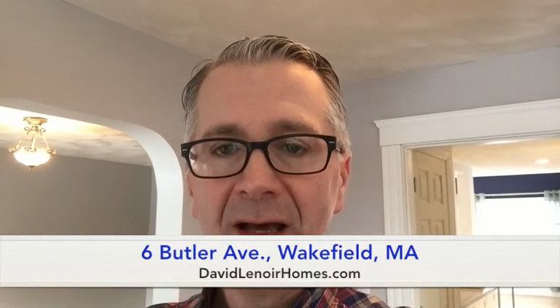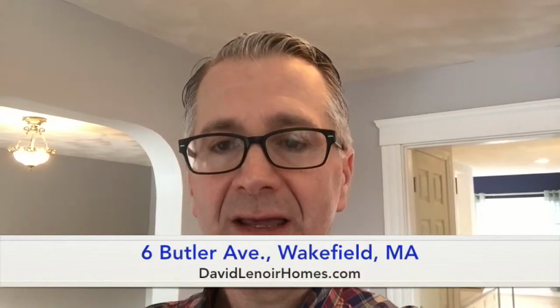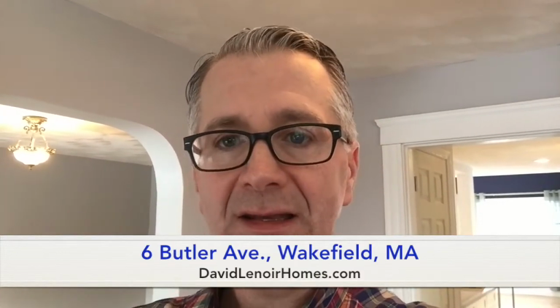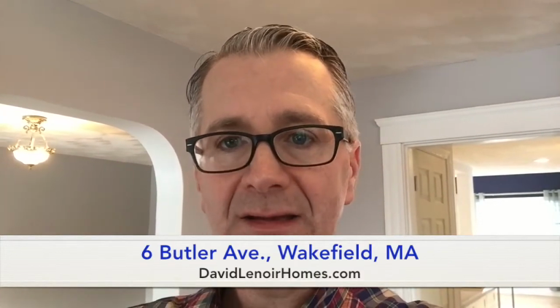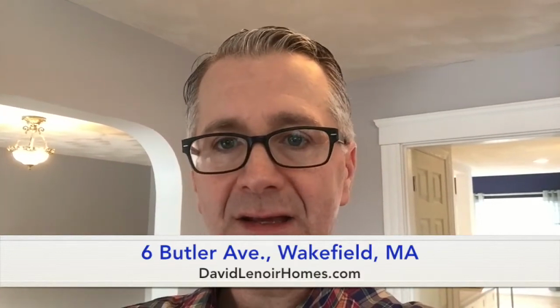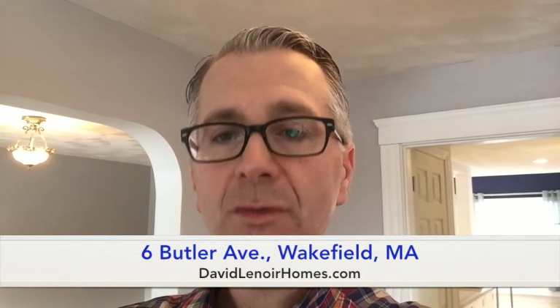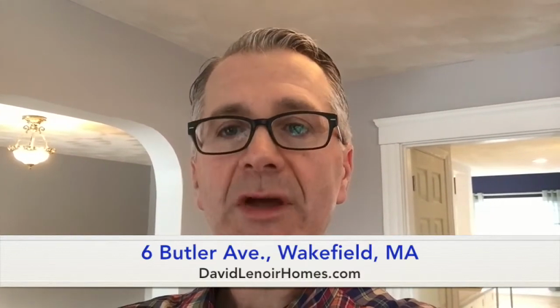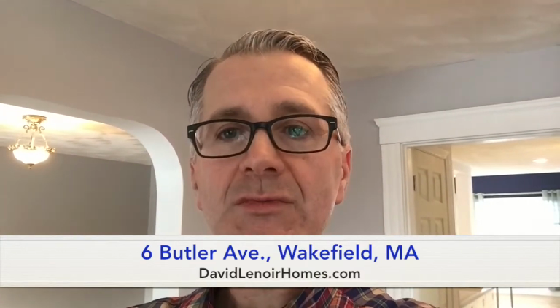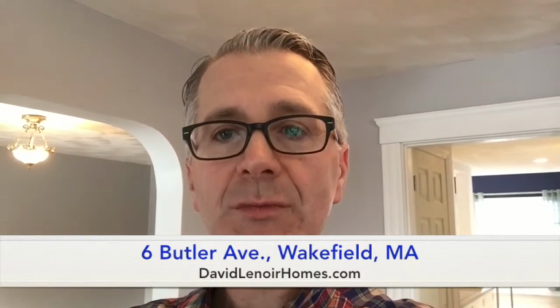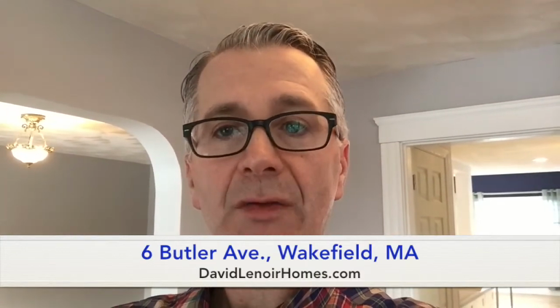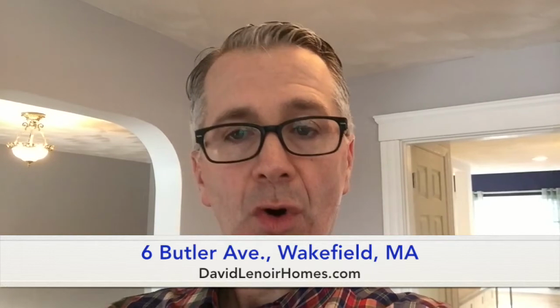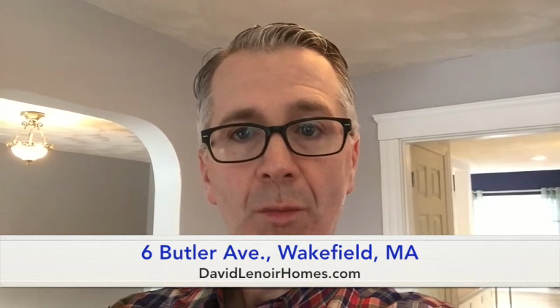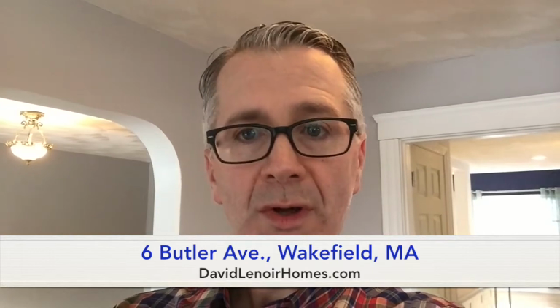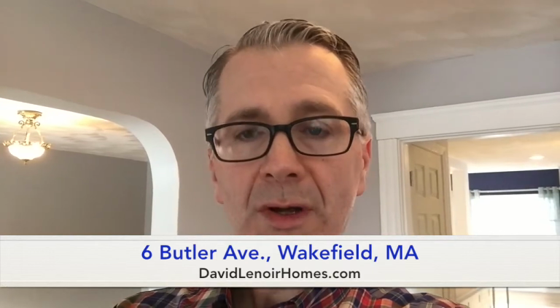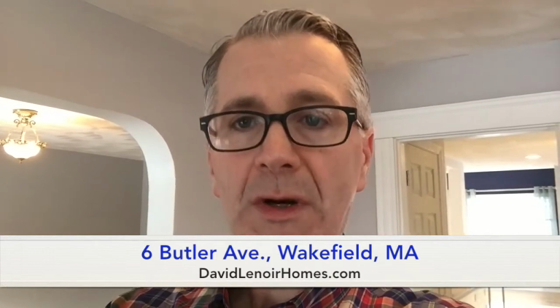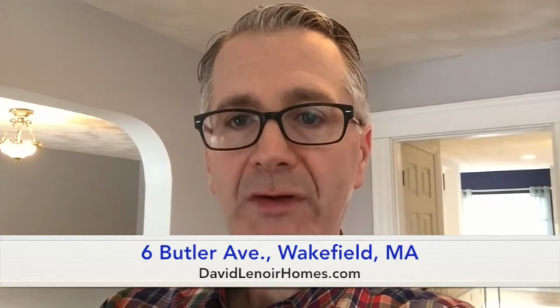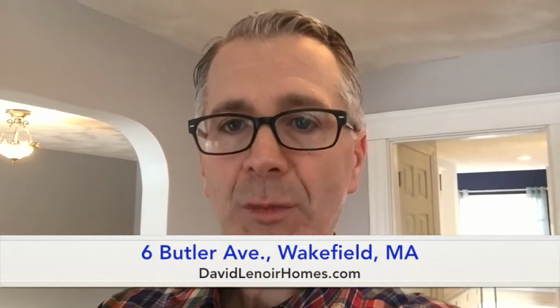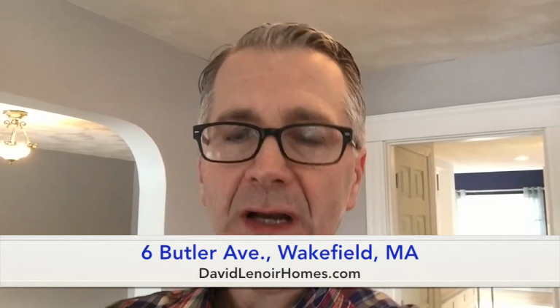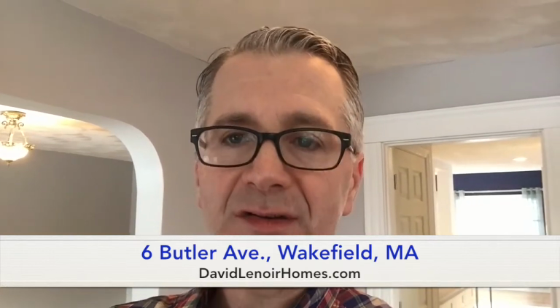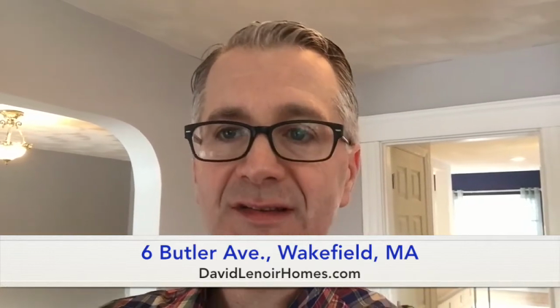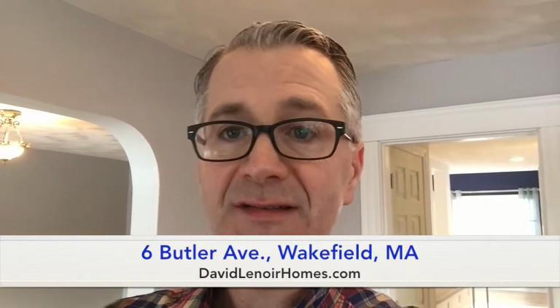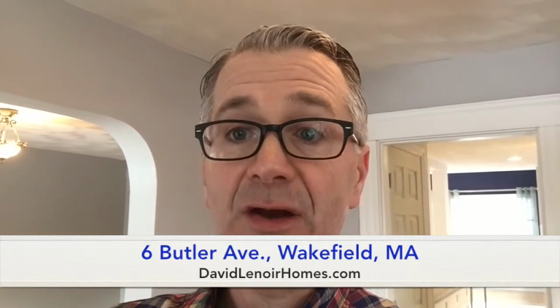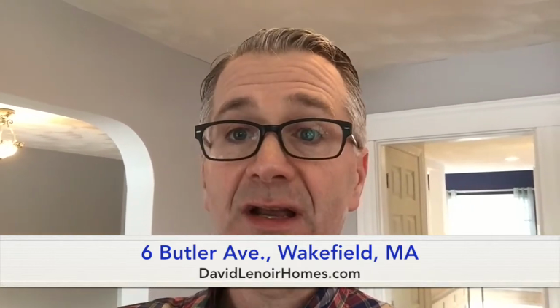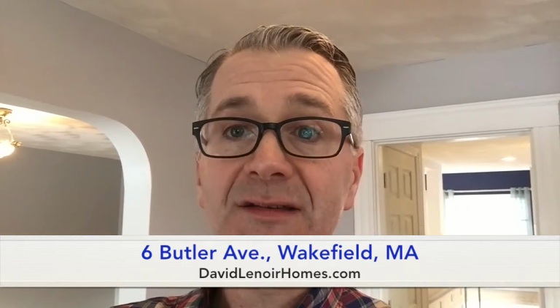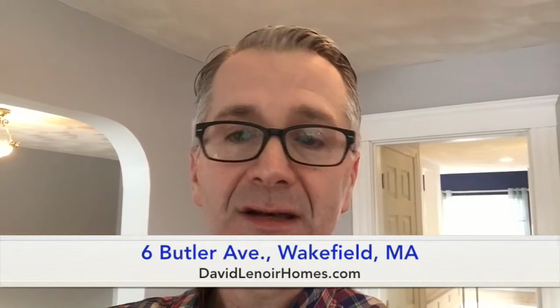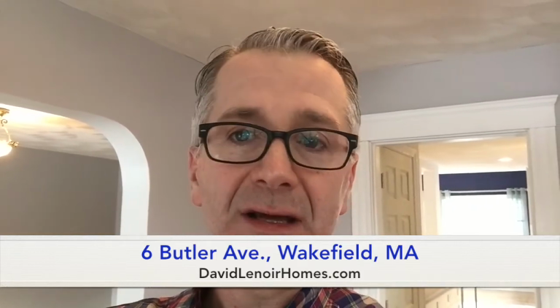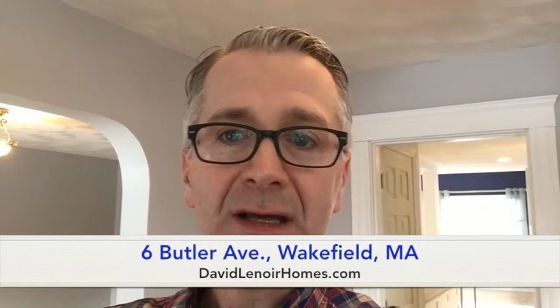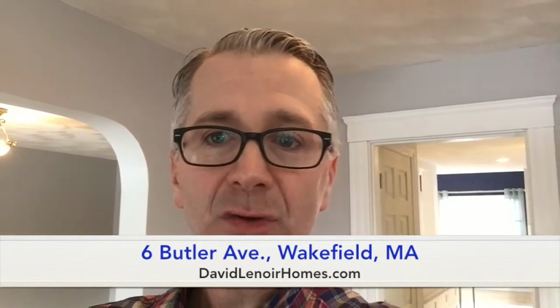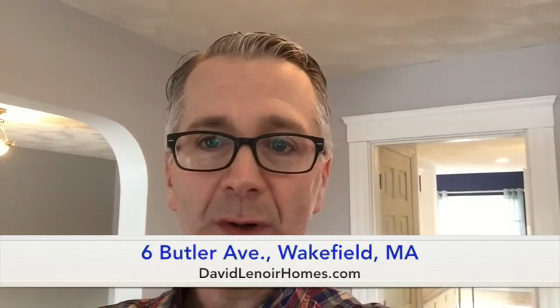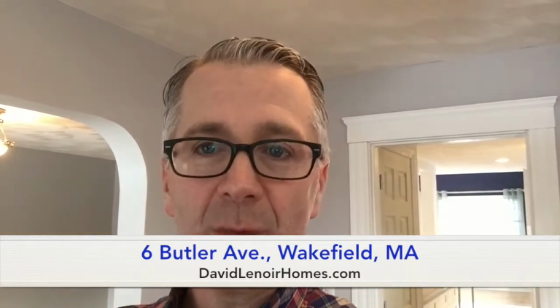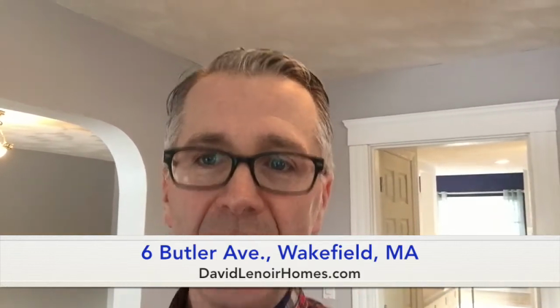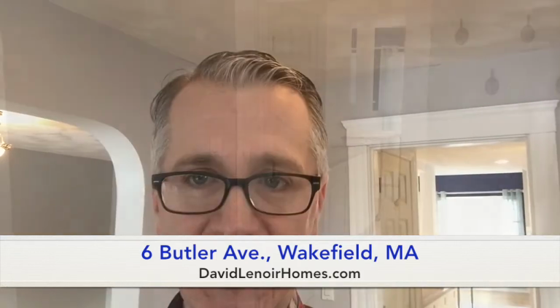It is a three-bedroom, two-bath home. We're having open houses this Saturday and Sunday, 12 to 1:30.